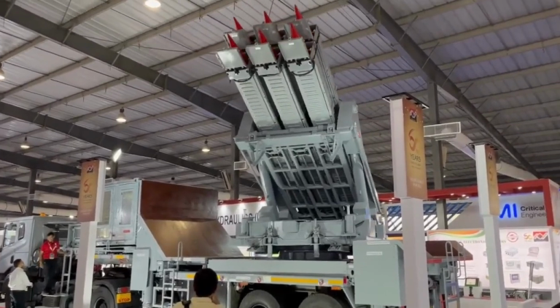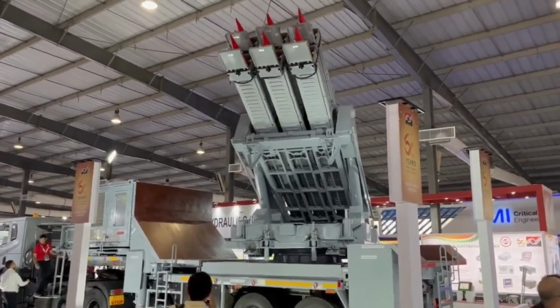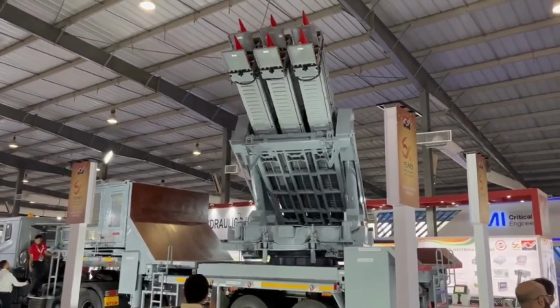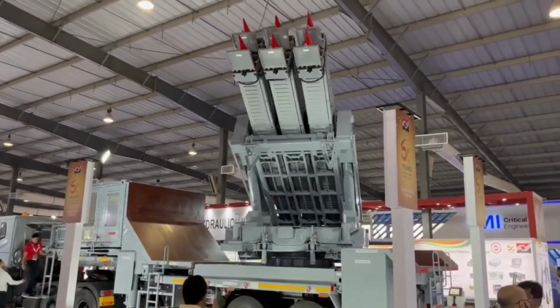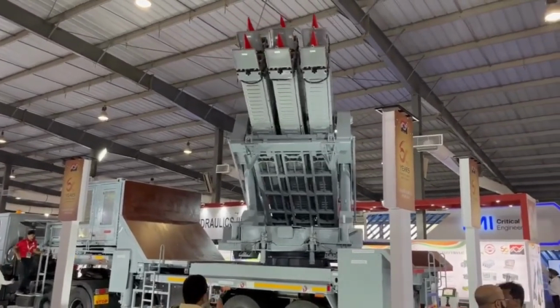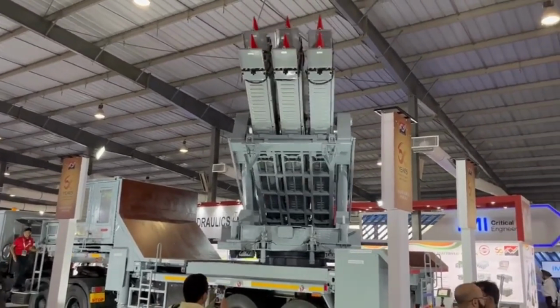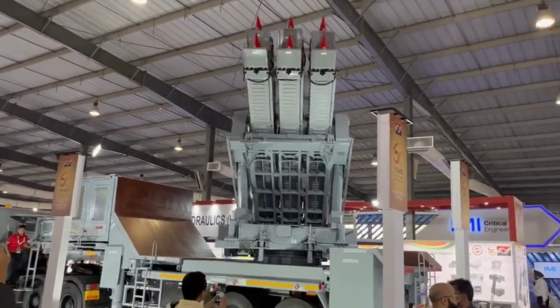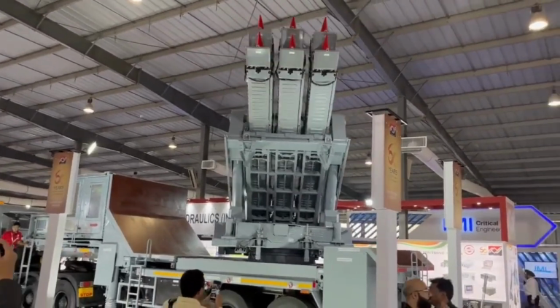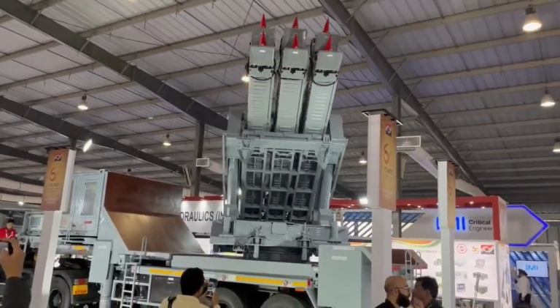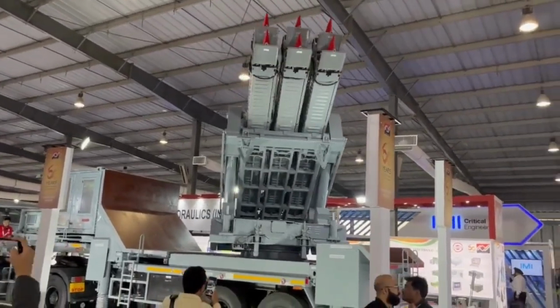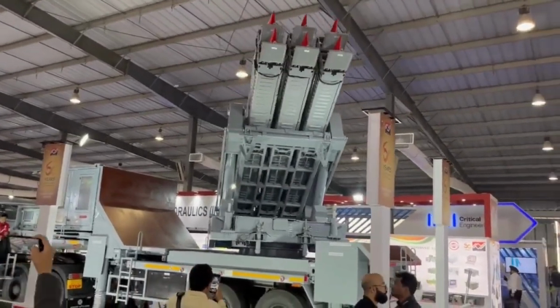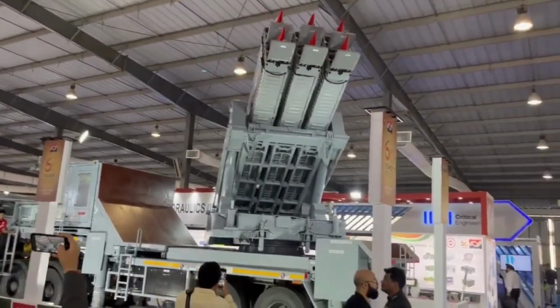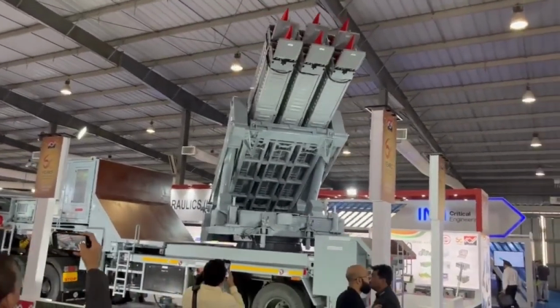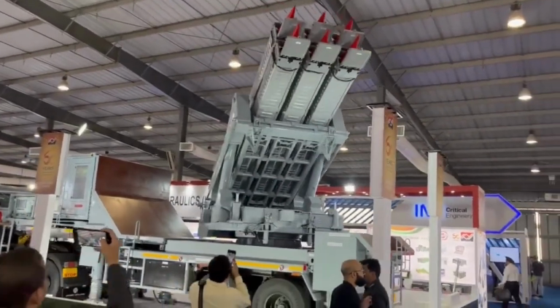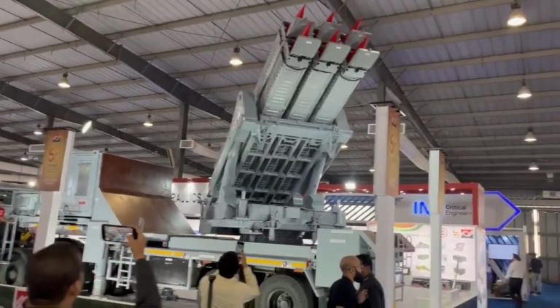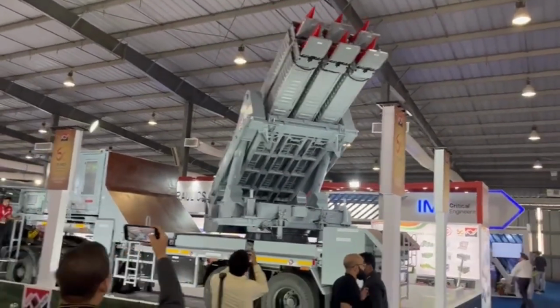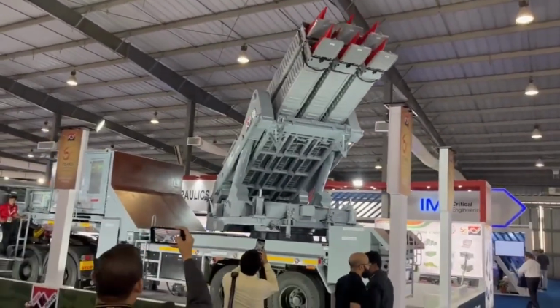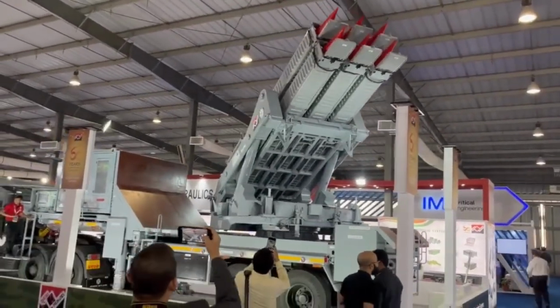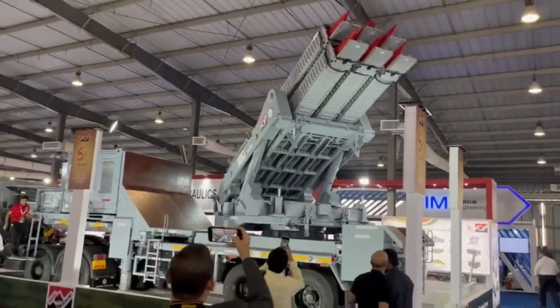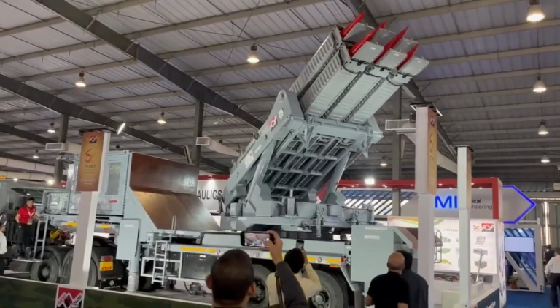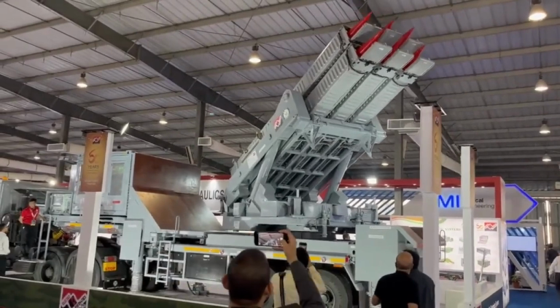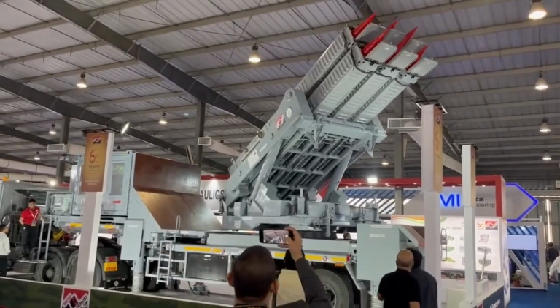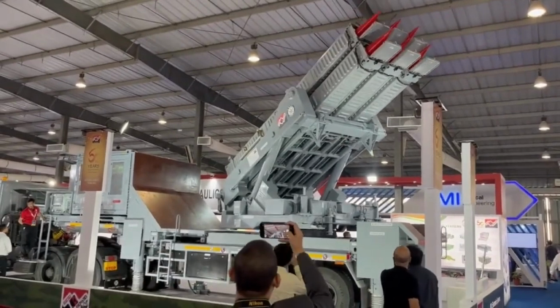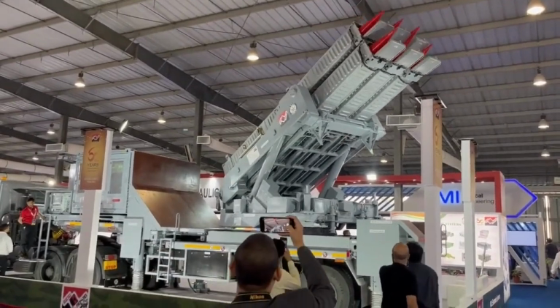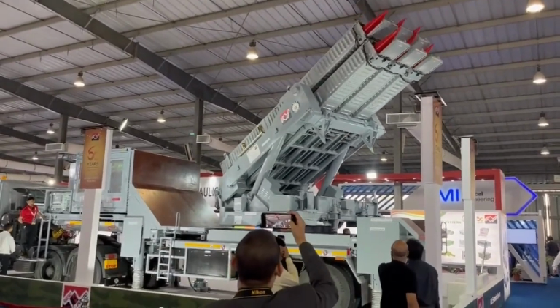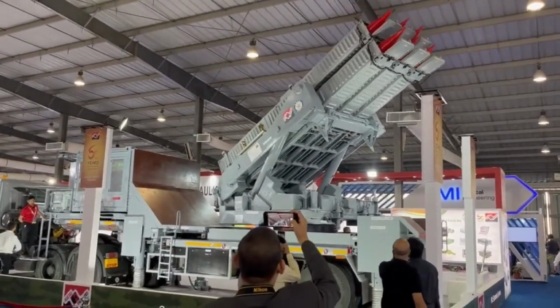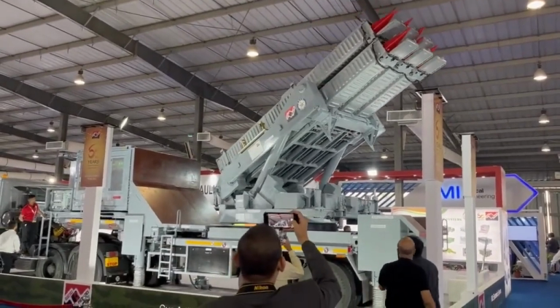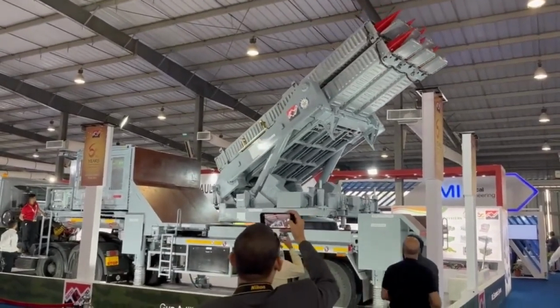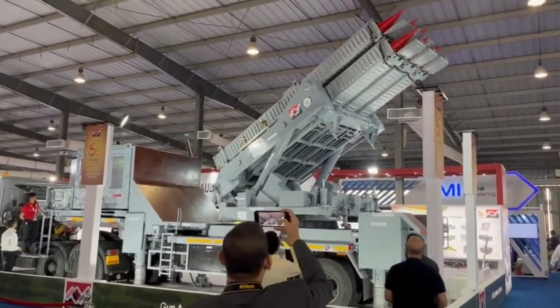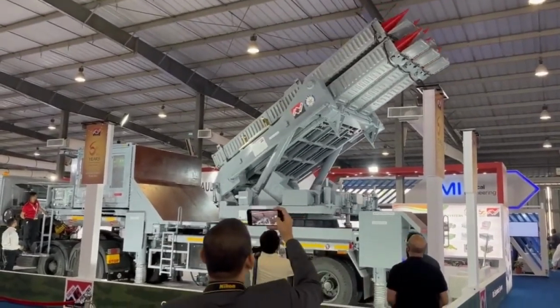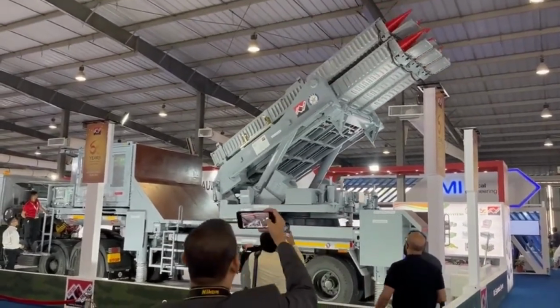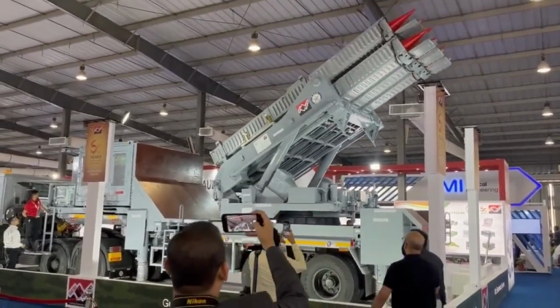The missile has a slant range of up to 30 km and a flight altitude between 30 meters and 14 km.